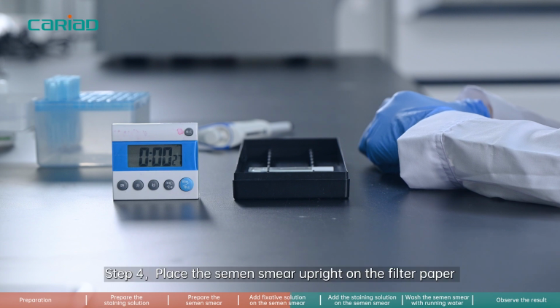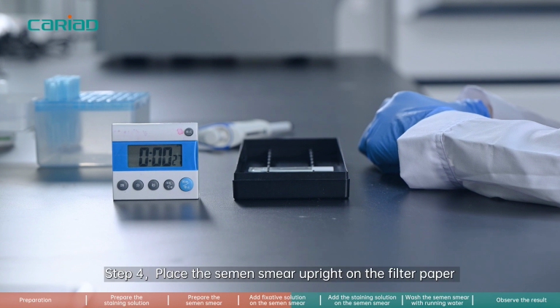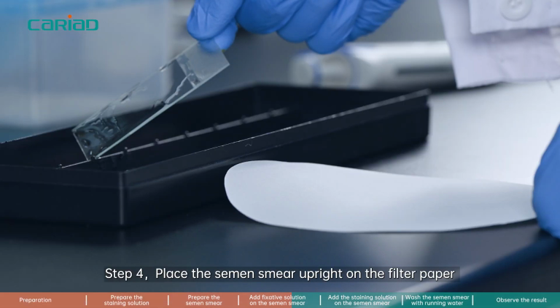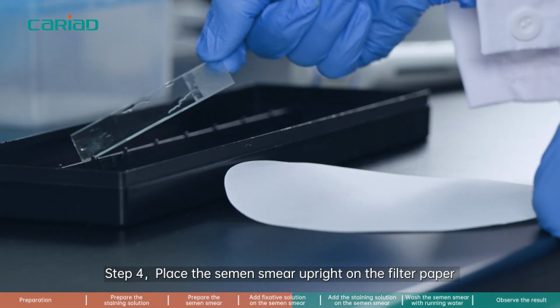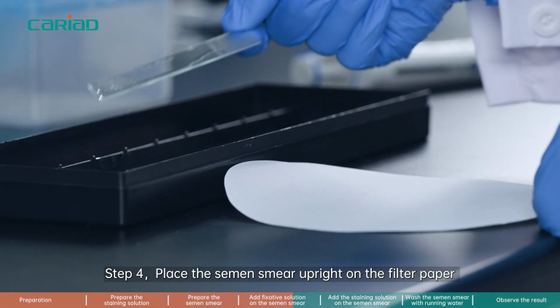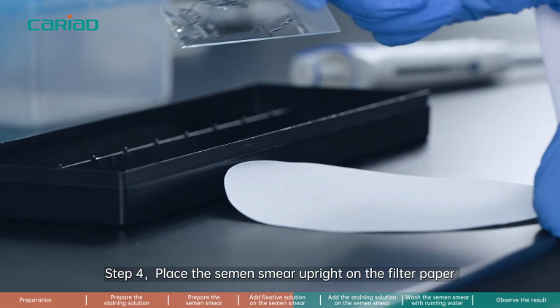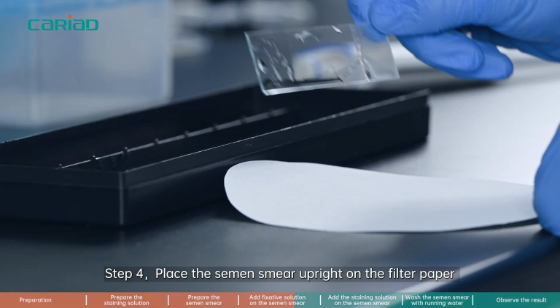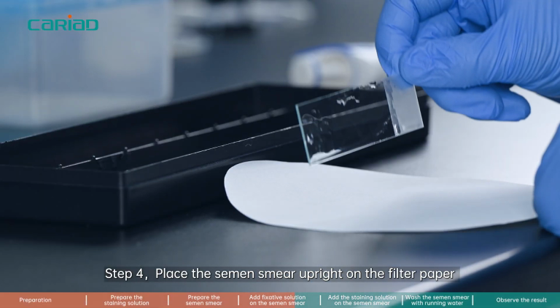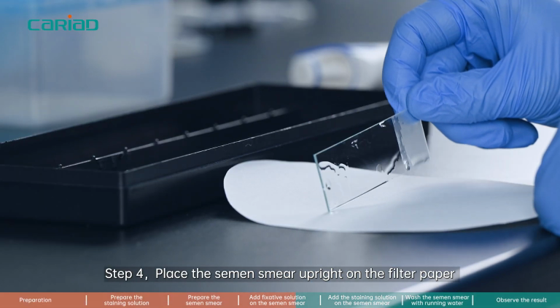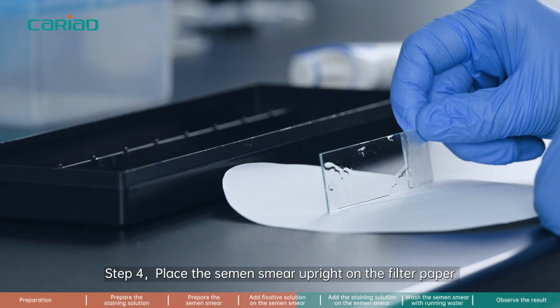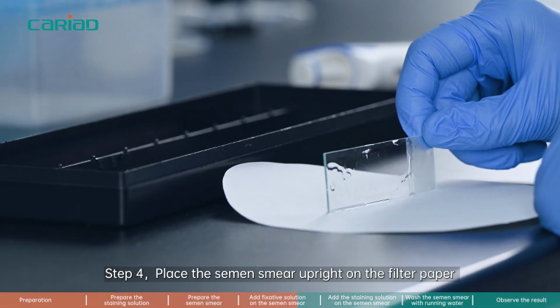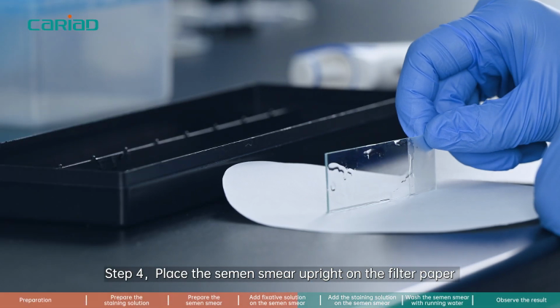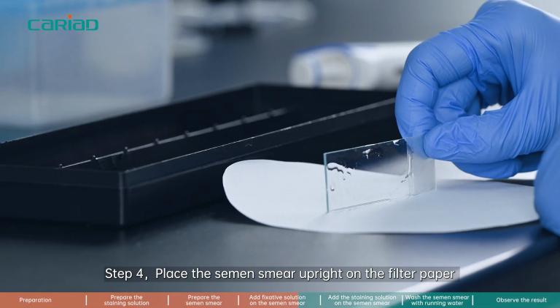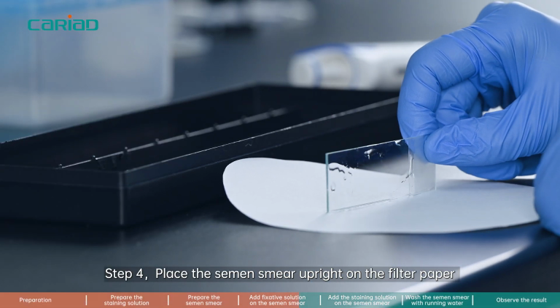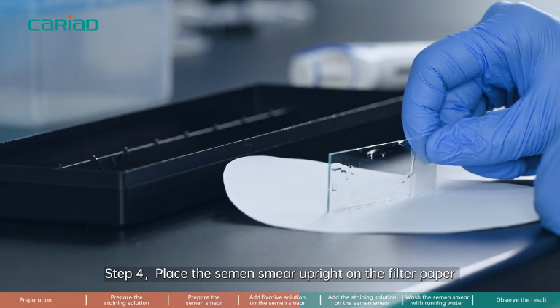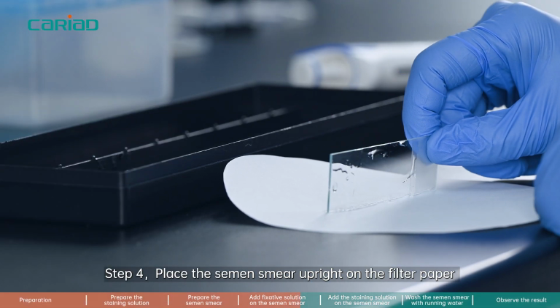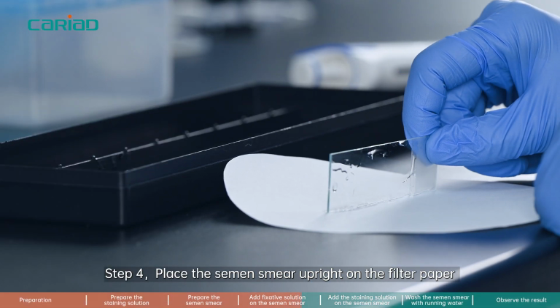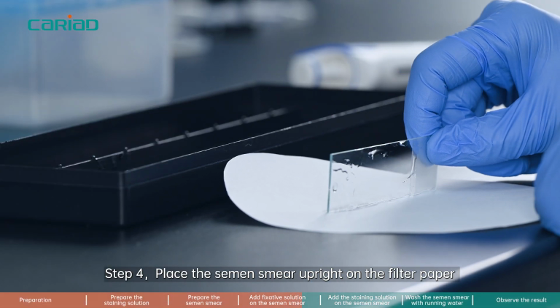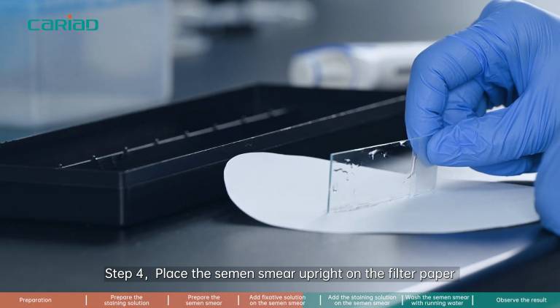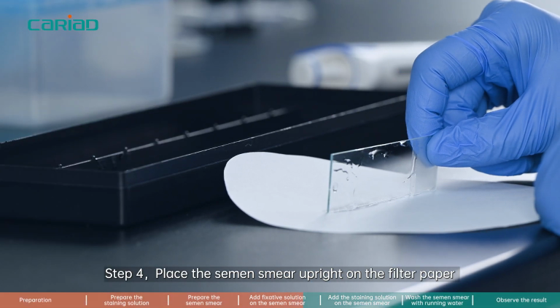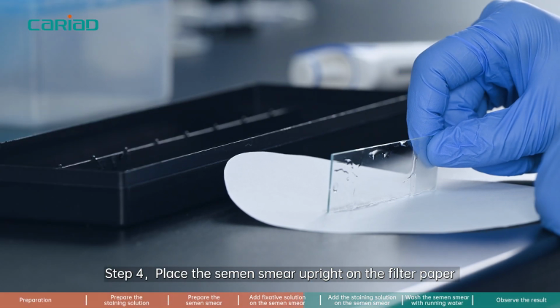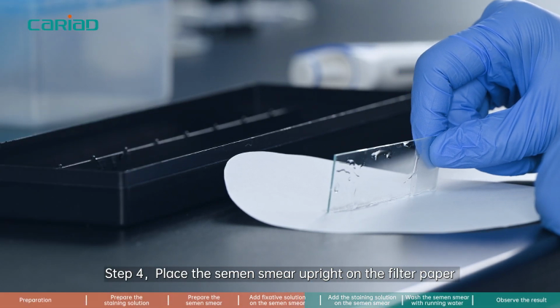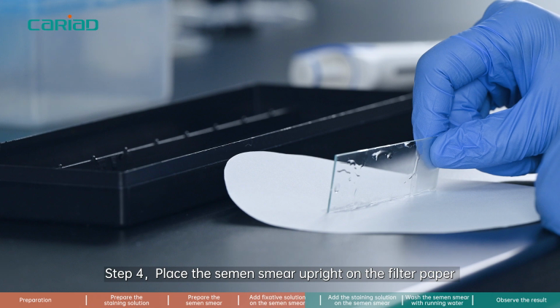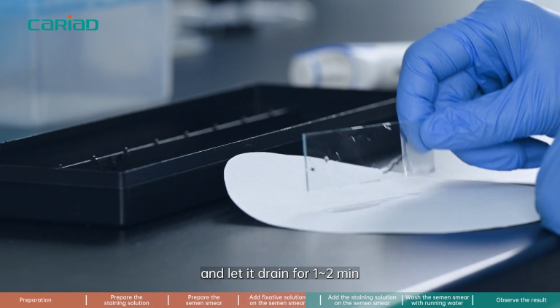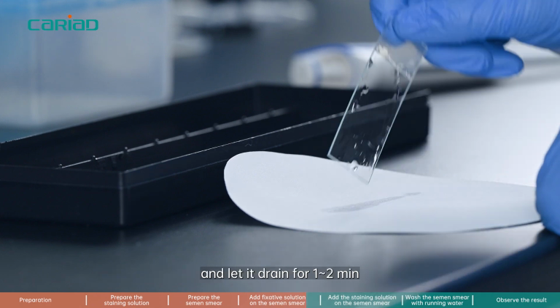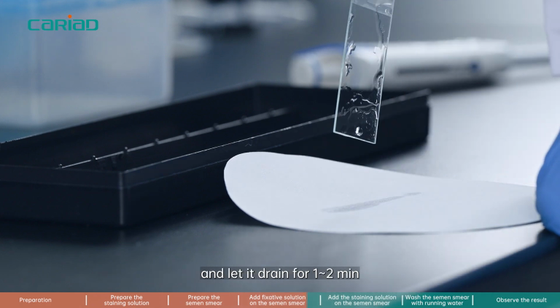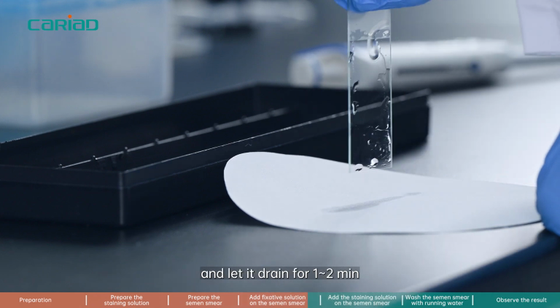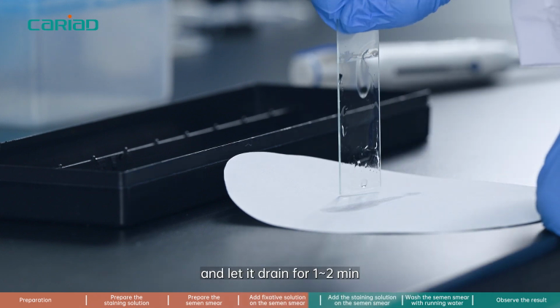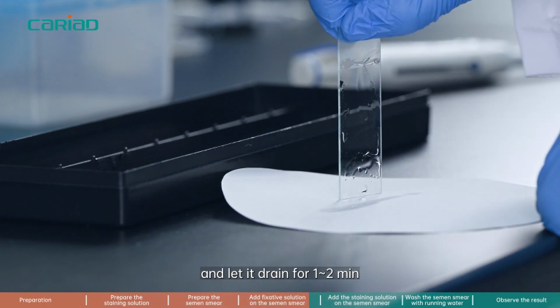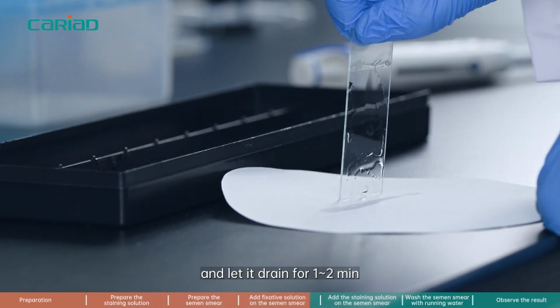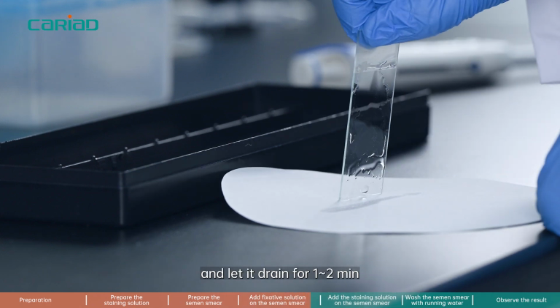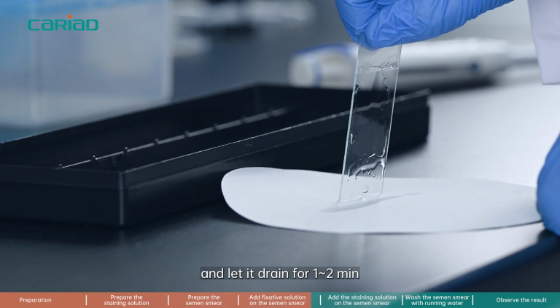Step 4. Place the semen smear upright on the filter paper and let it drain for 1 to 2 minutes.